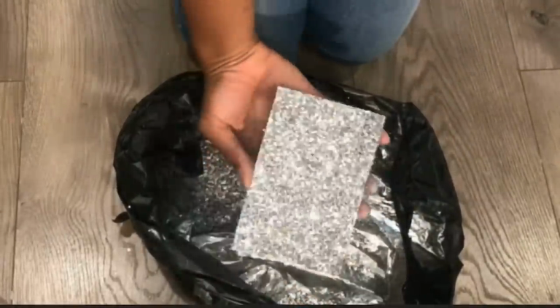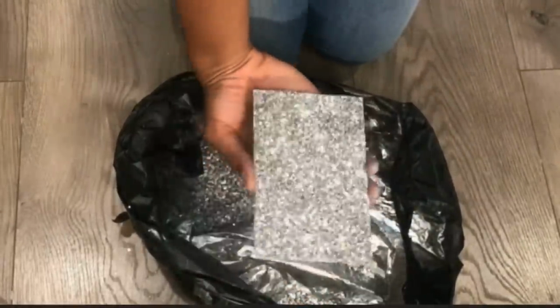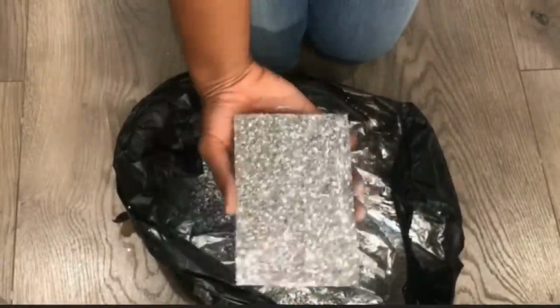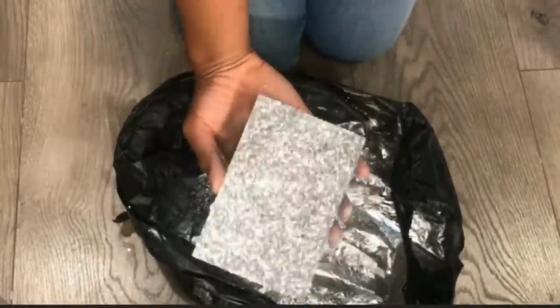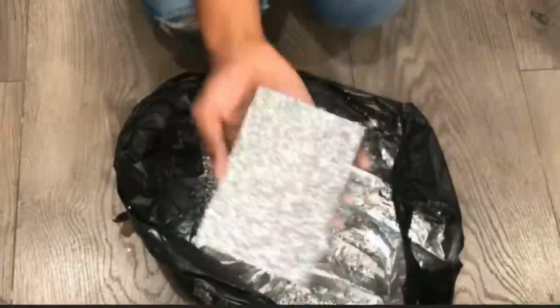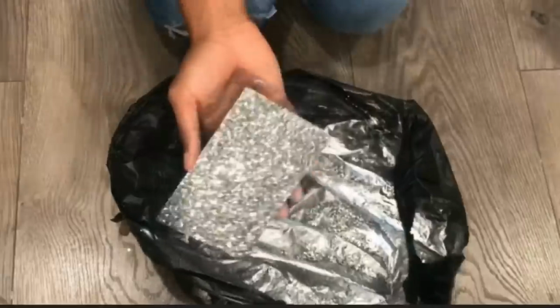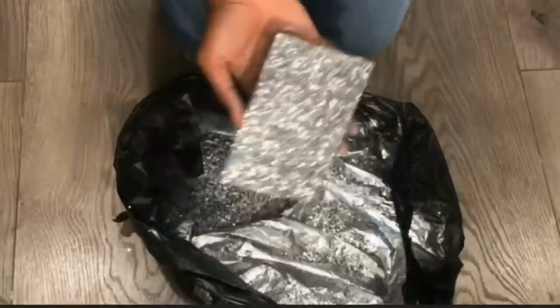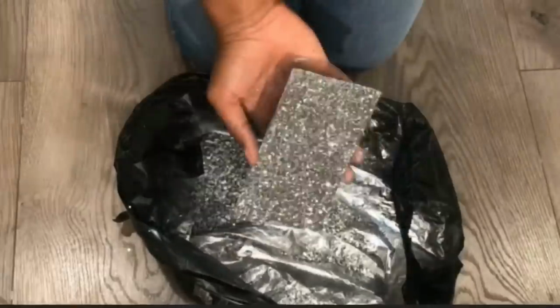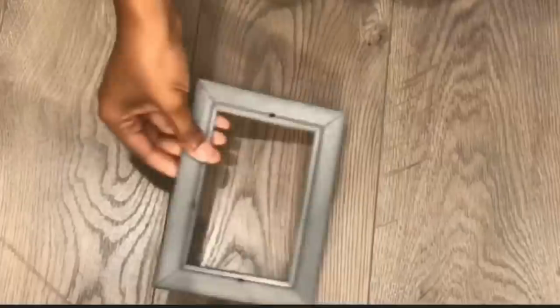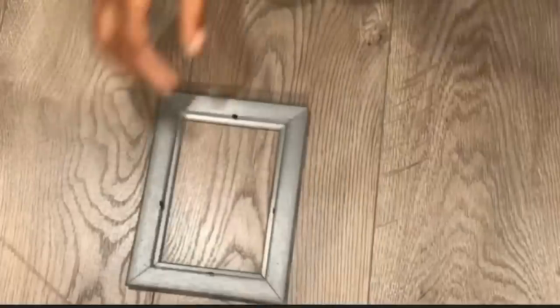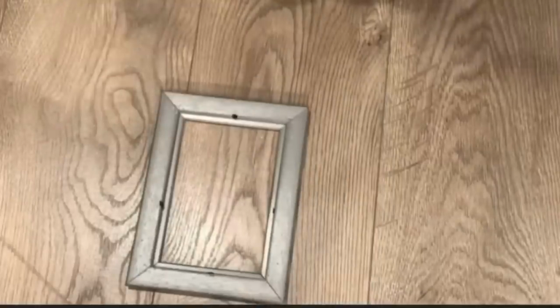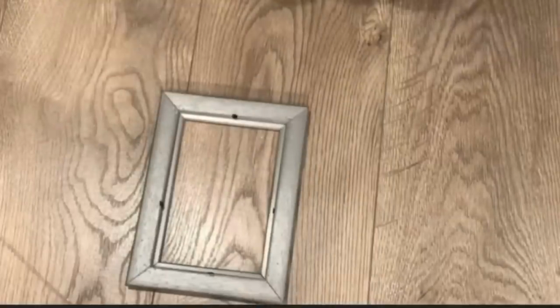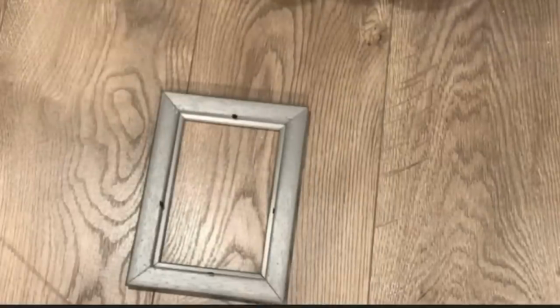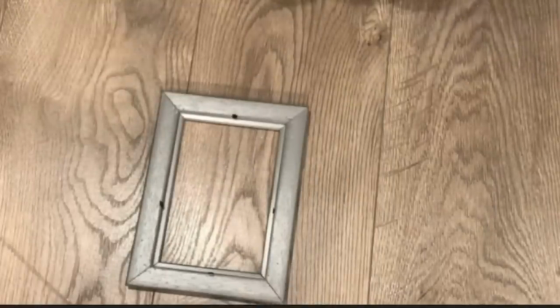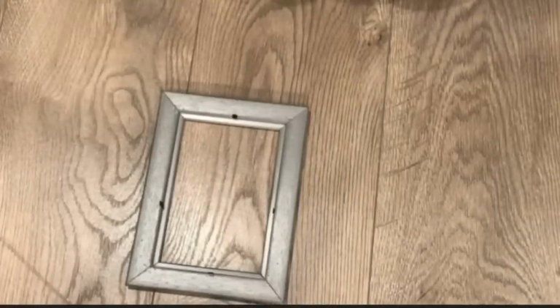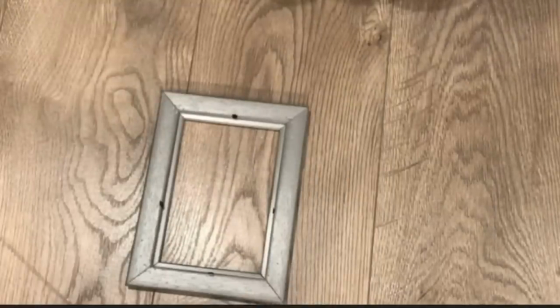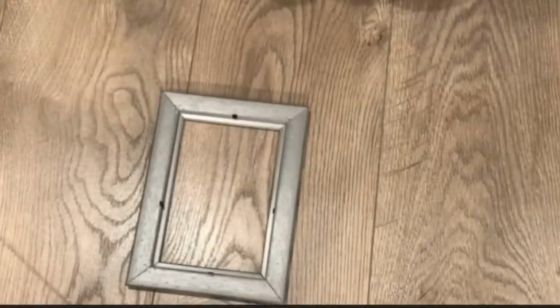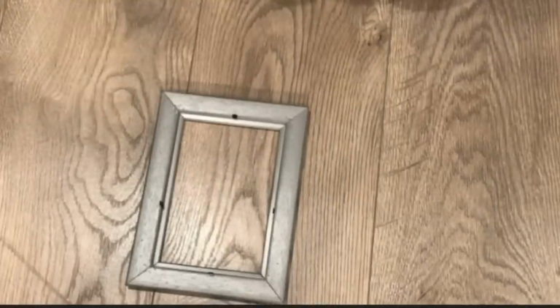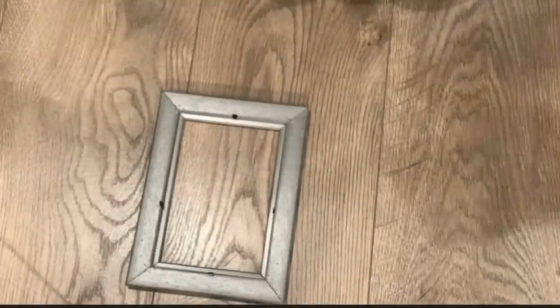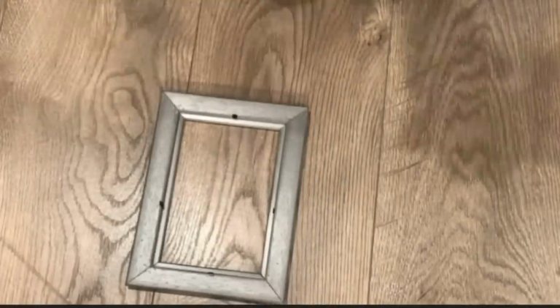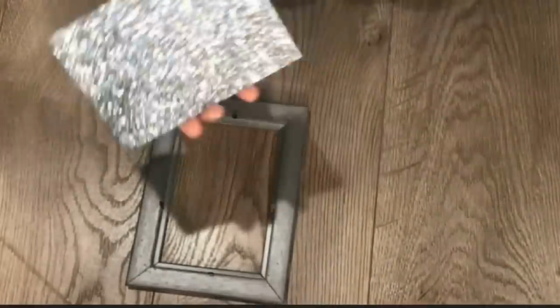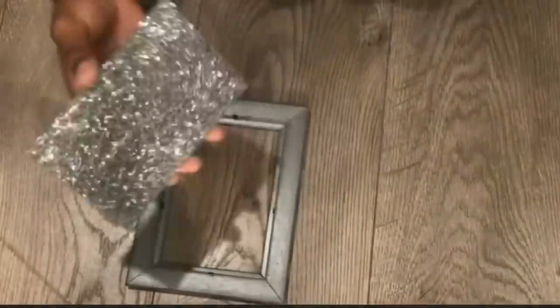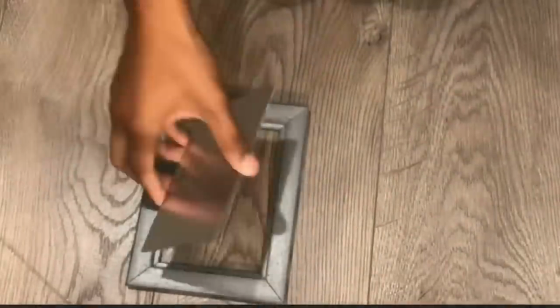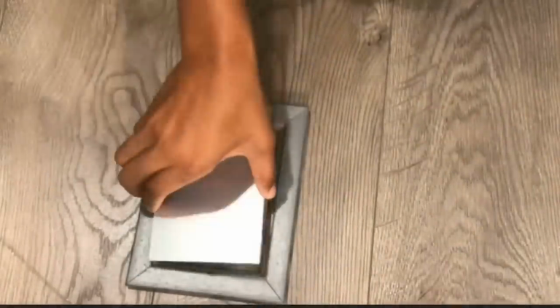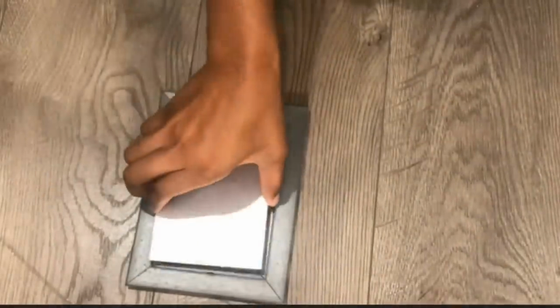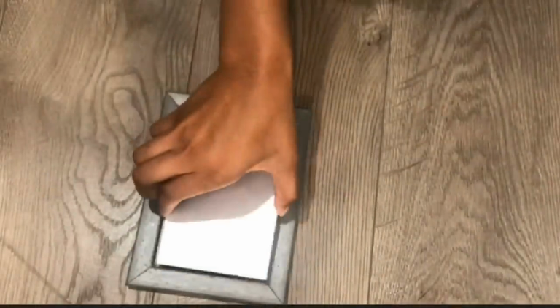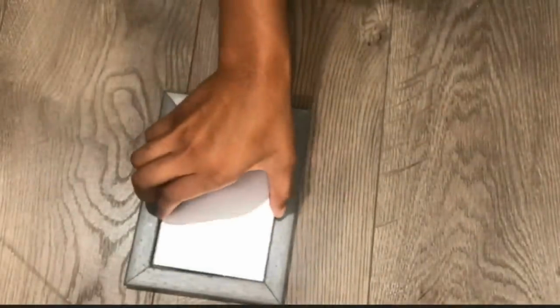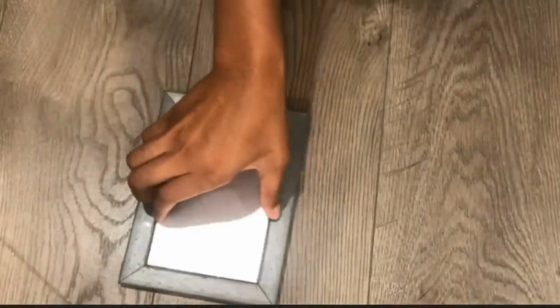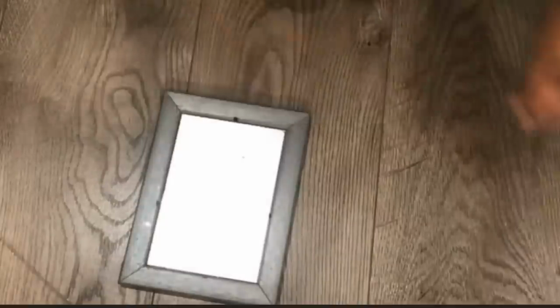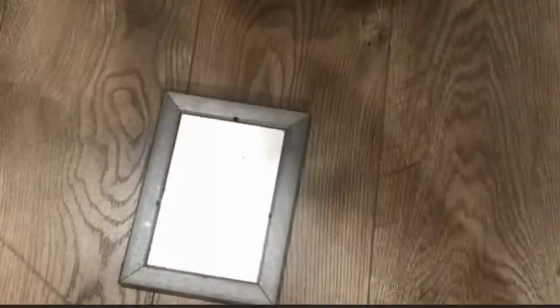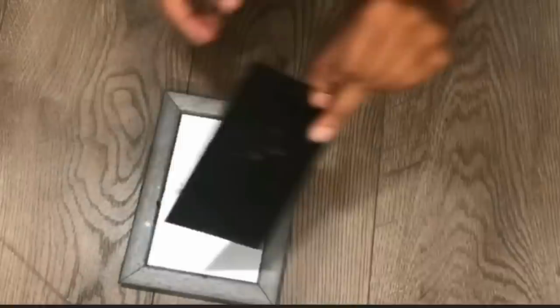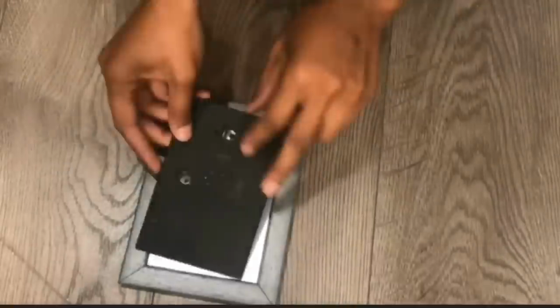After all 8 glasses have dried, I'm going to reinsert the glasses inside the frames.